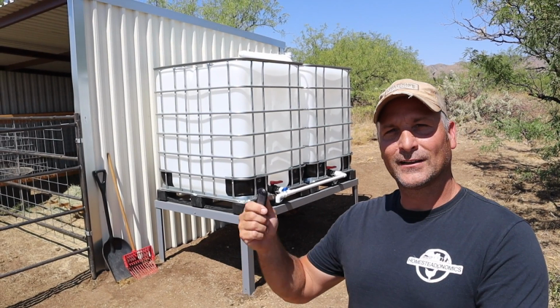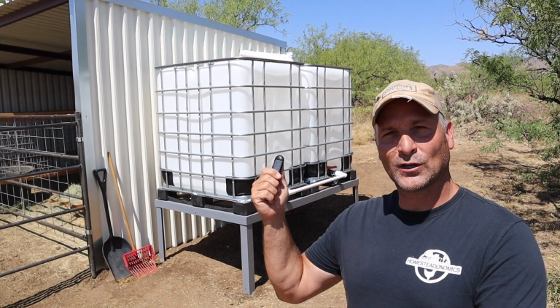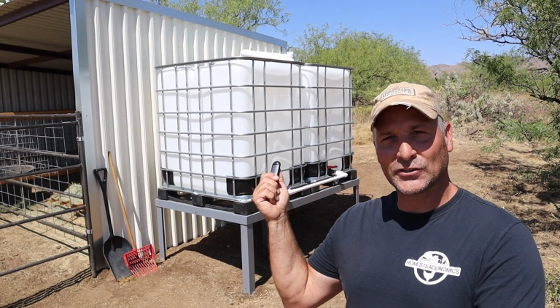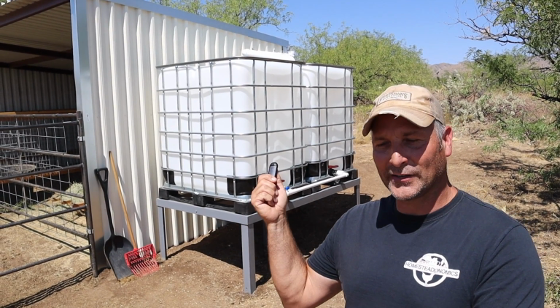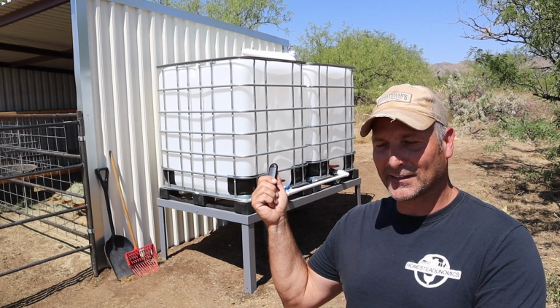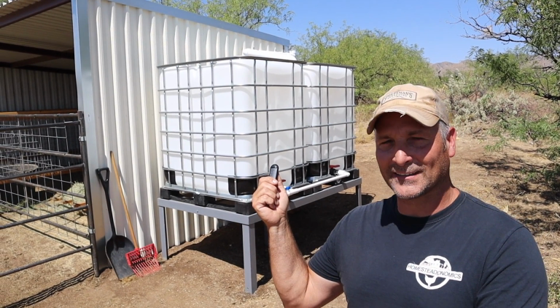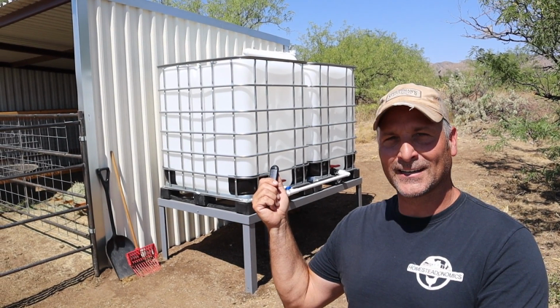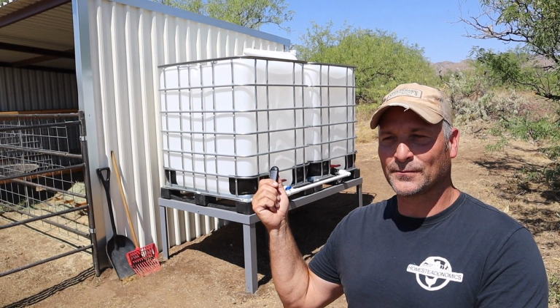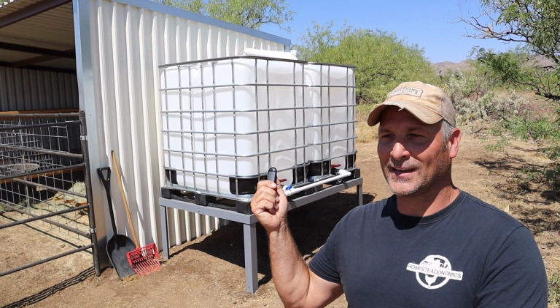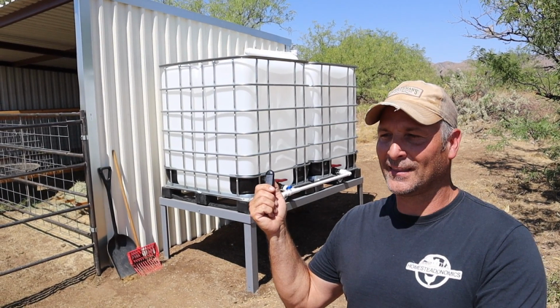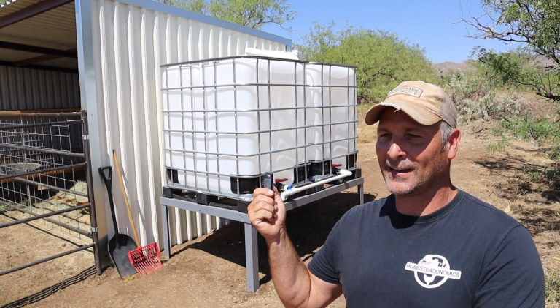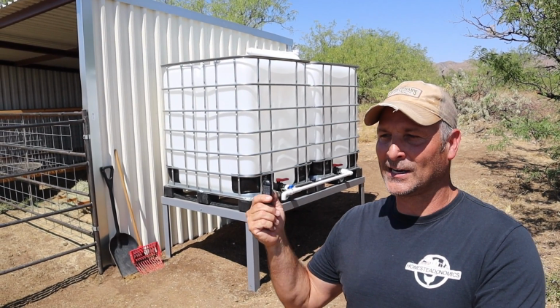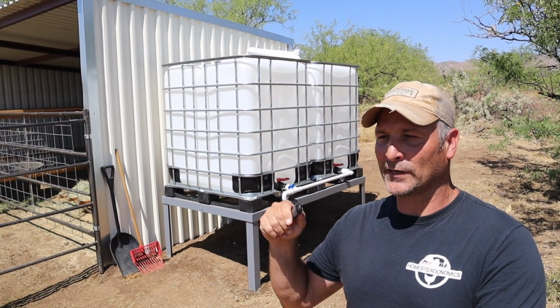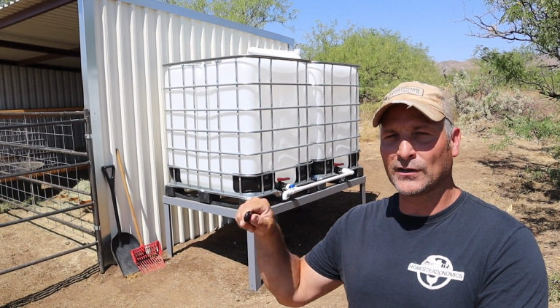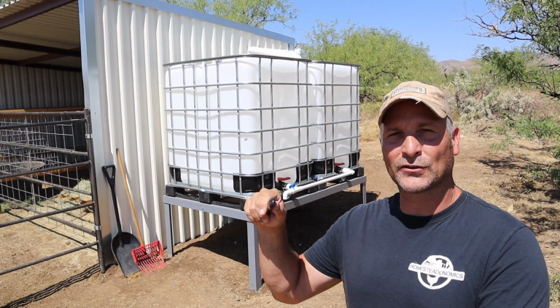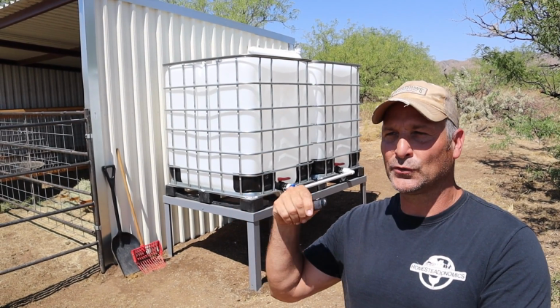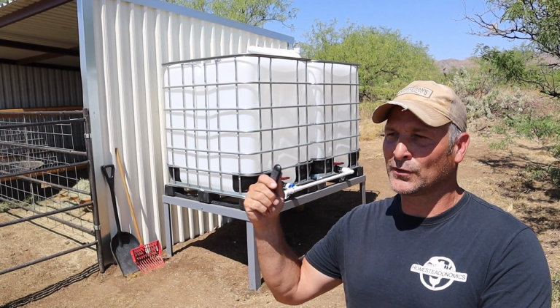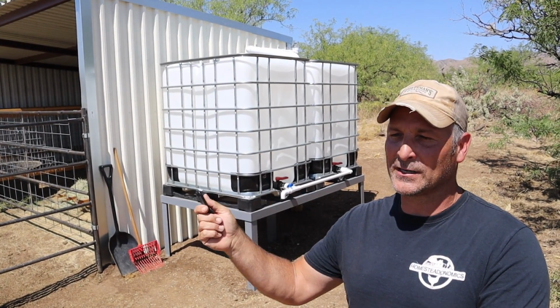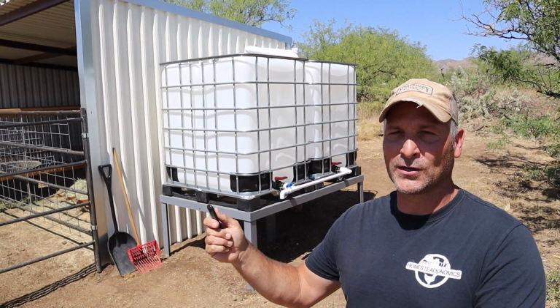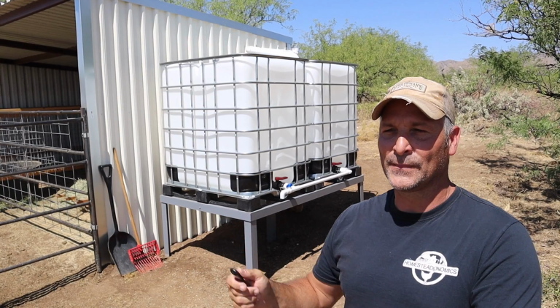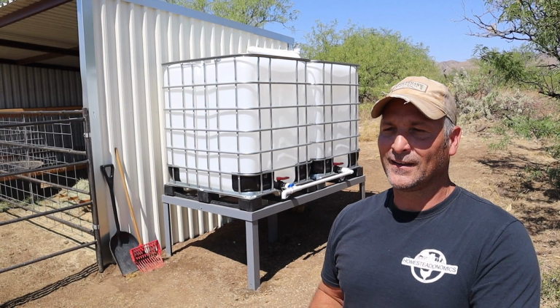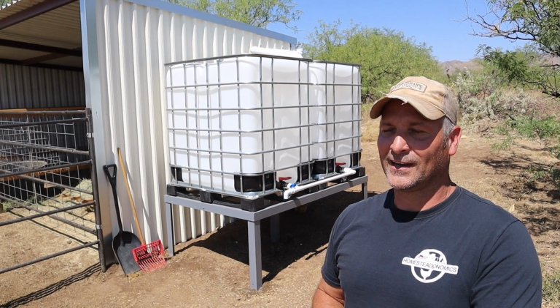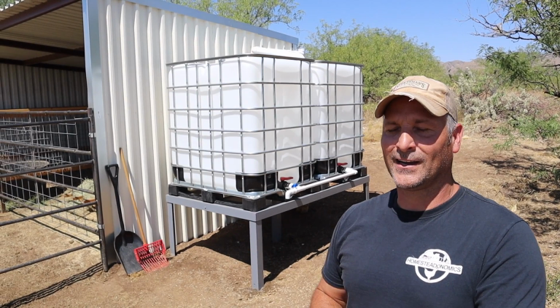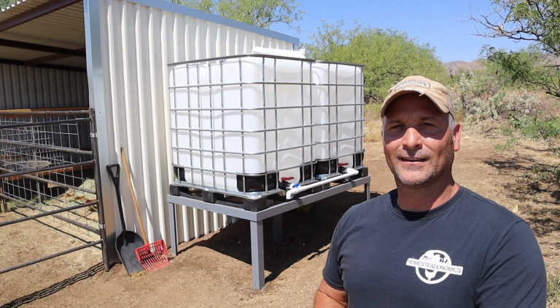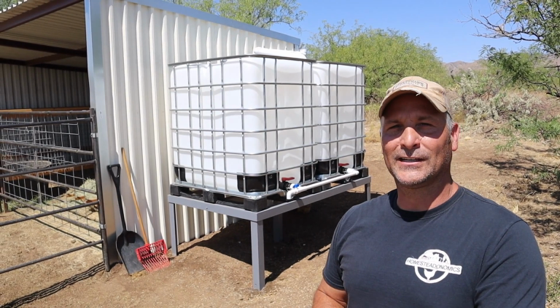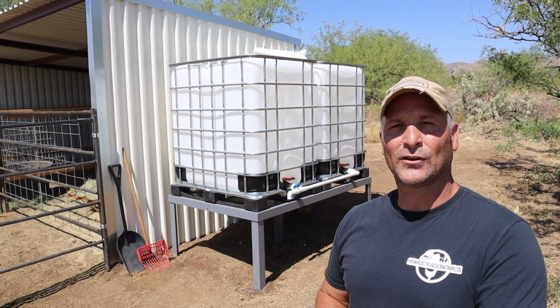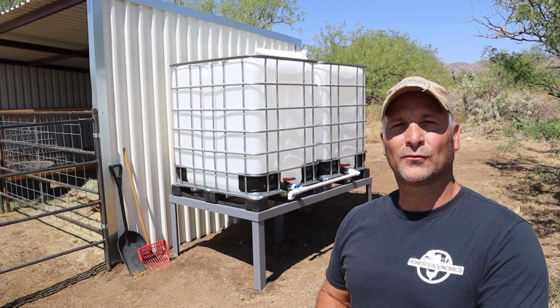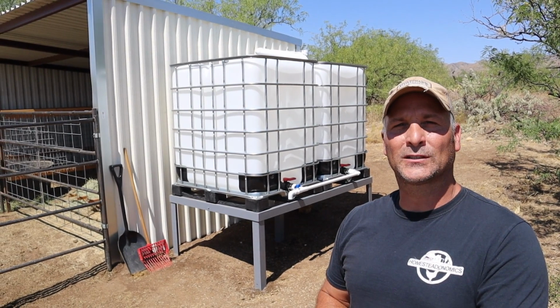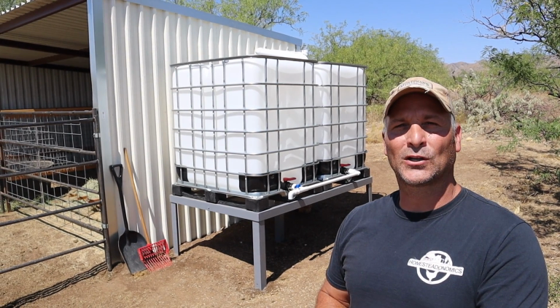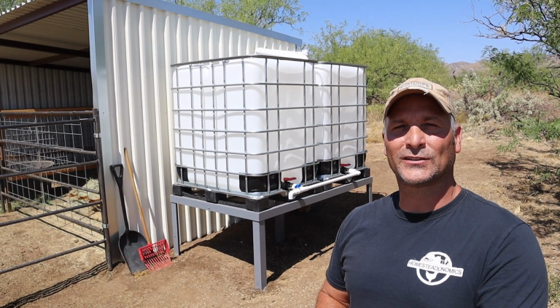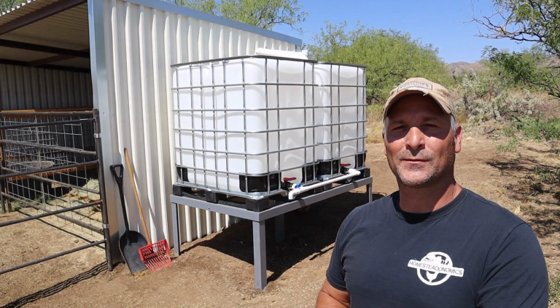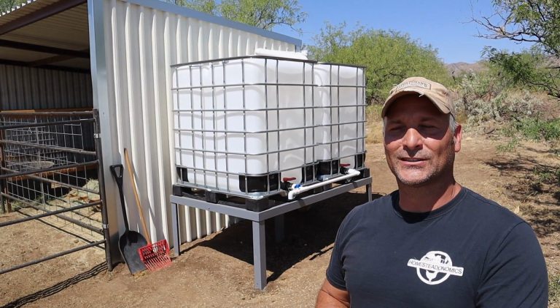I'm going to show you how to set that up, and then I will give you a little tour or demo, and leave you off with some closing comments.